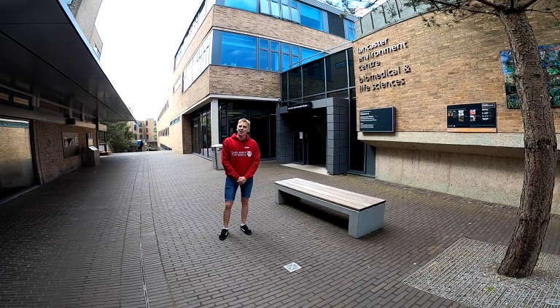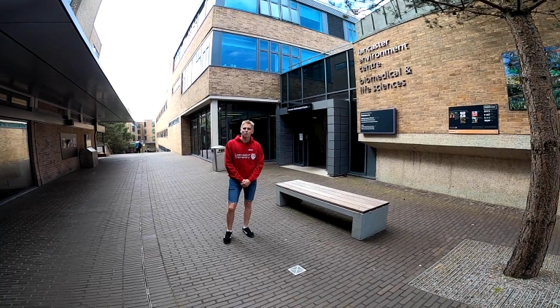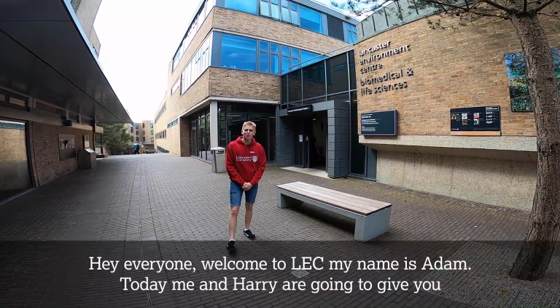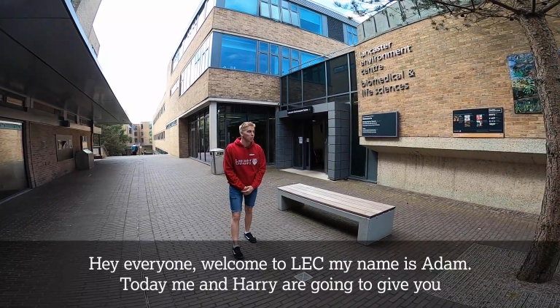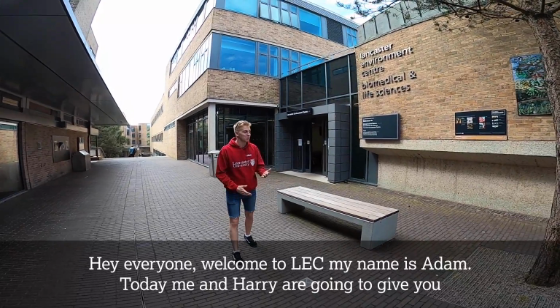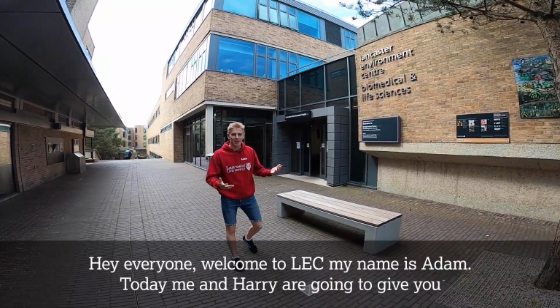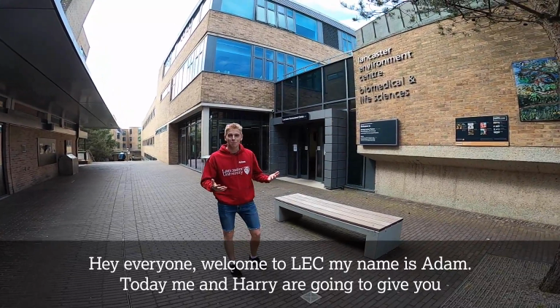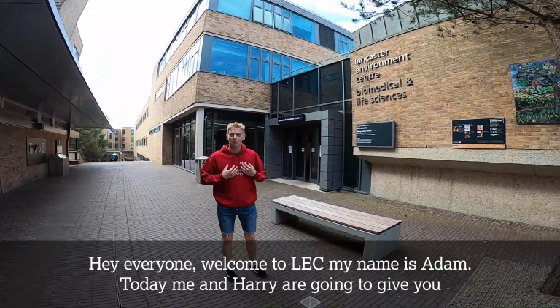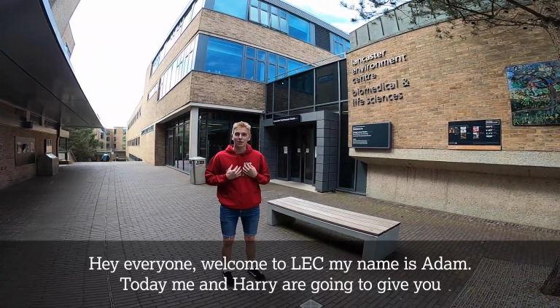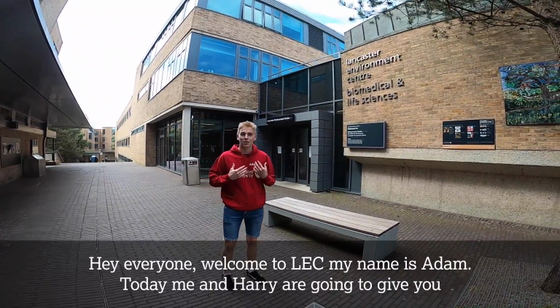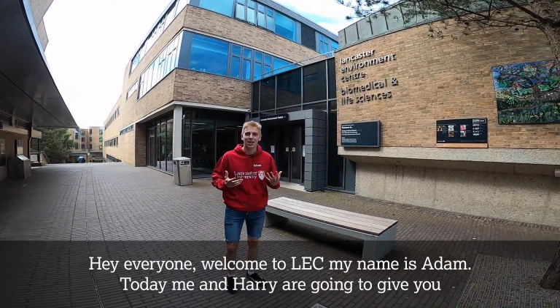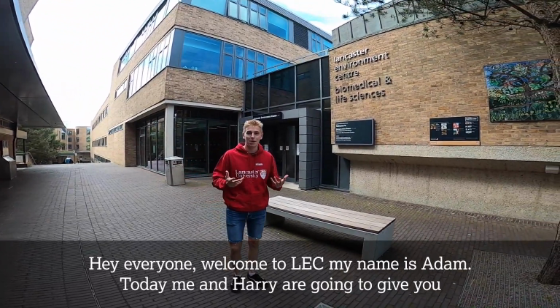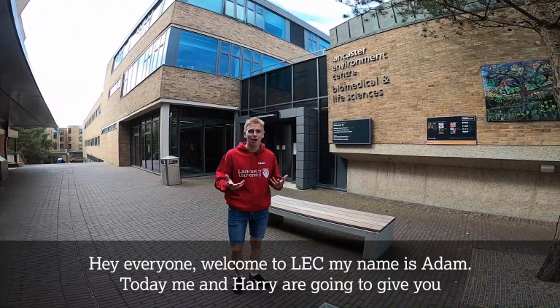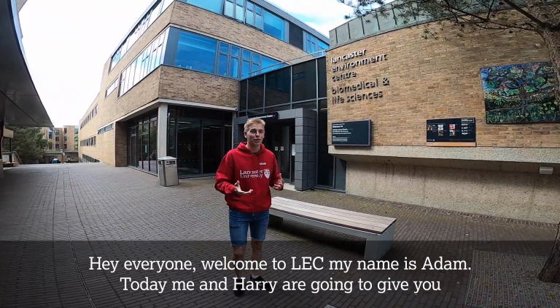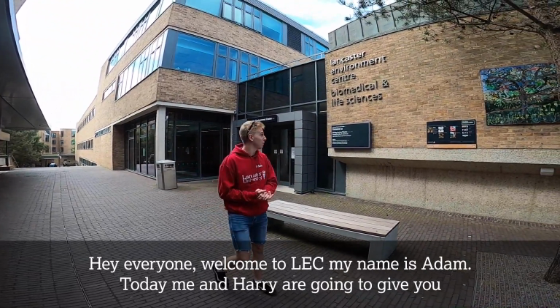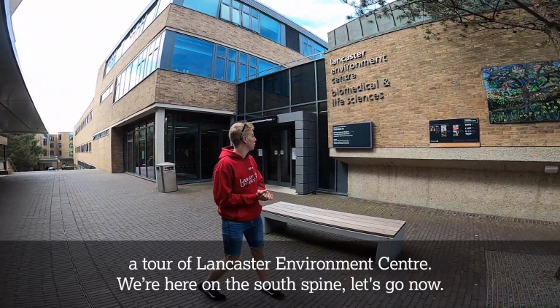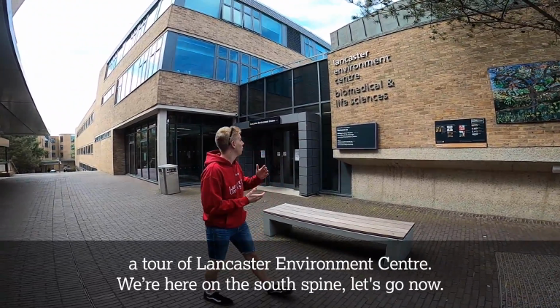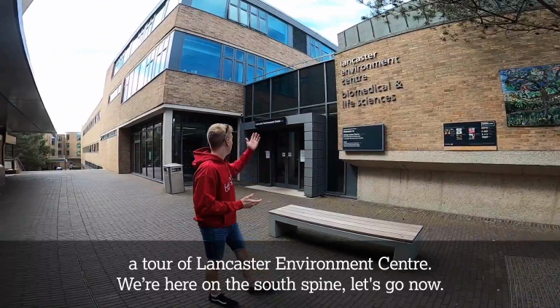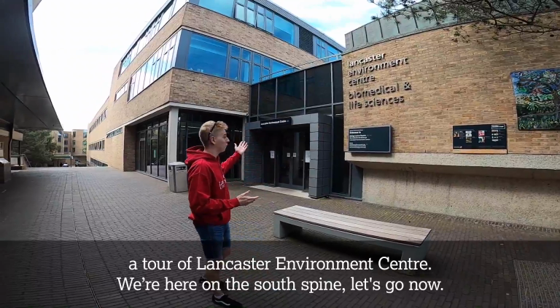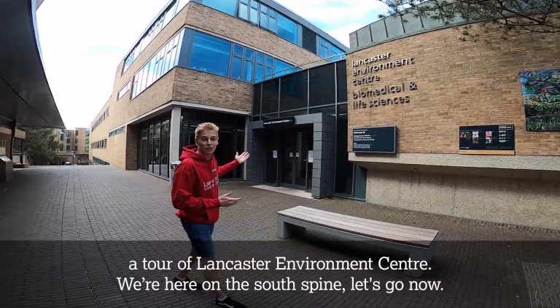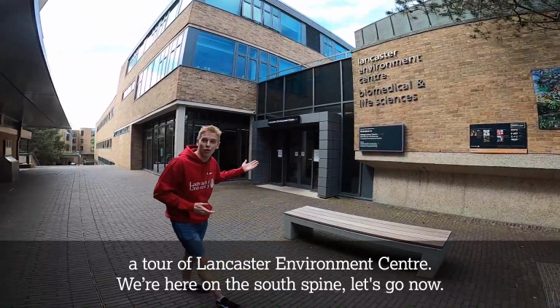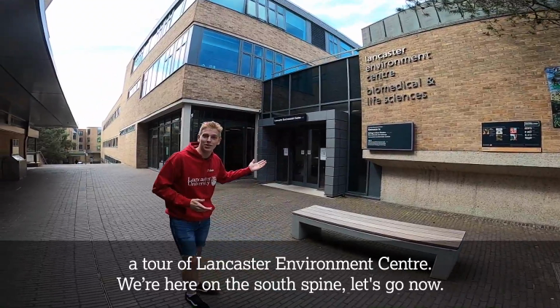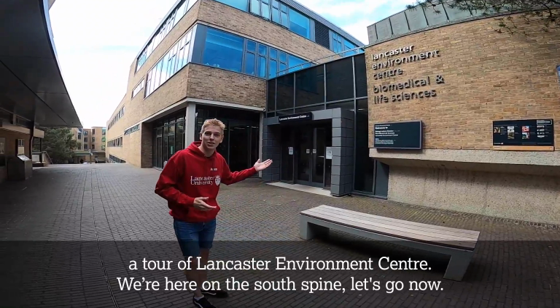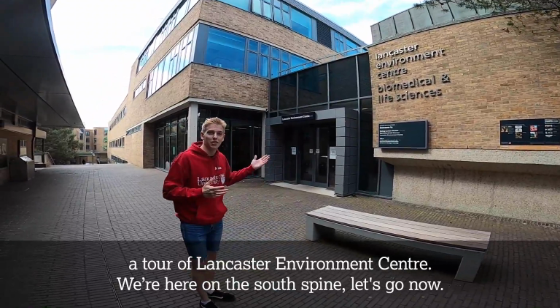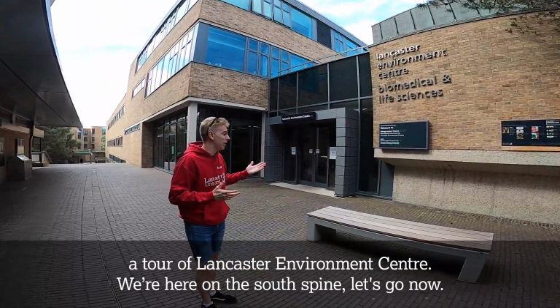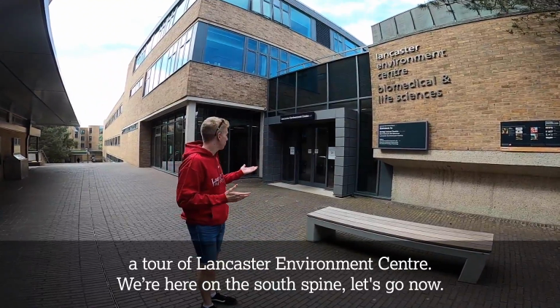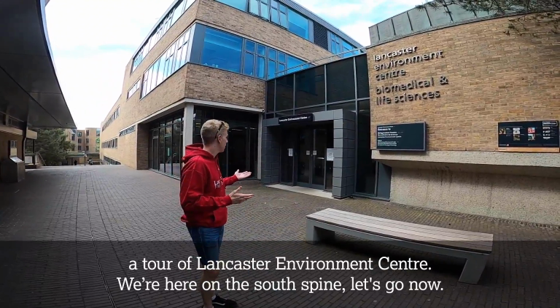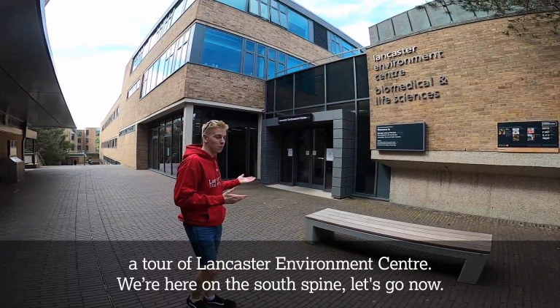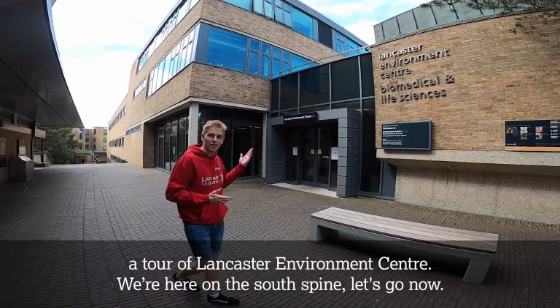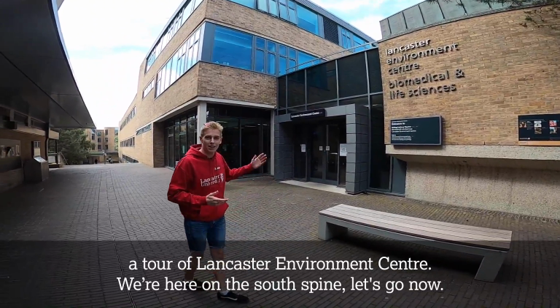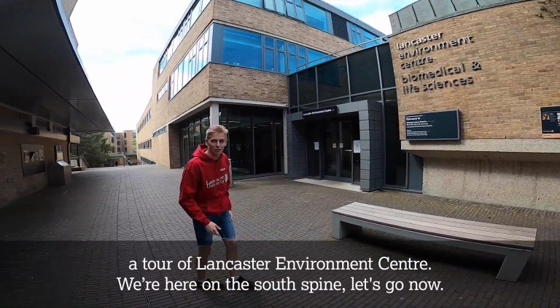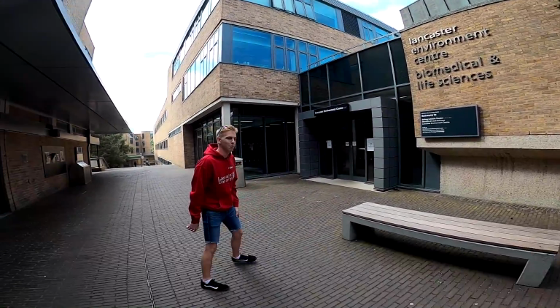Hey everyone, welcome to LEC. My name is Adam and today me and Harry are going to give you a tour of Lancaster Environment Centre. We're here on the South Spine, let's go now.